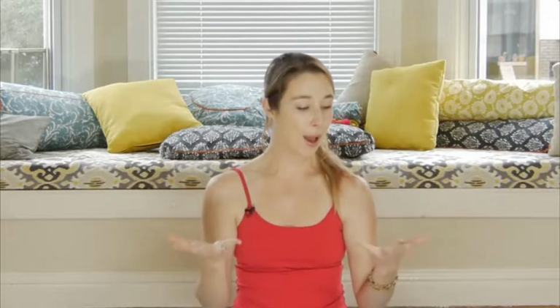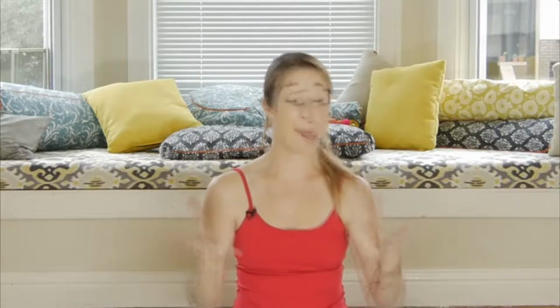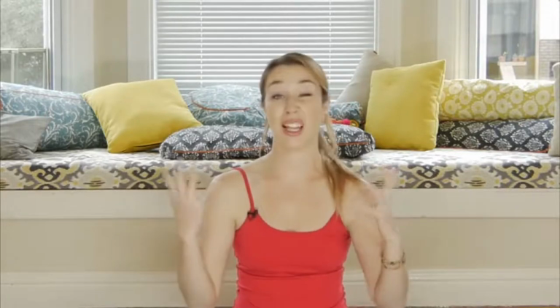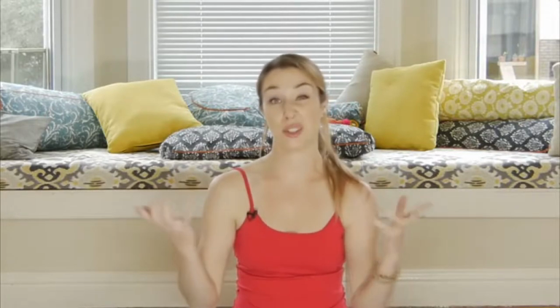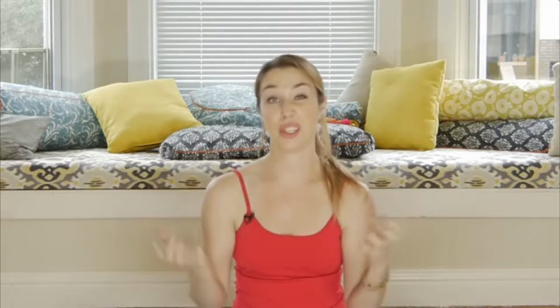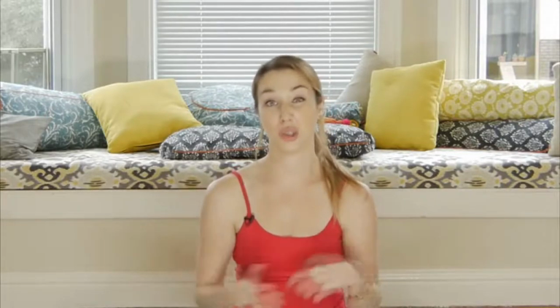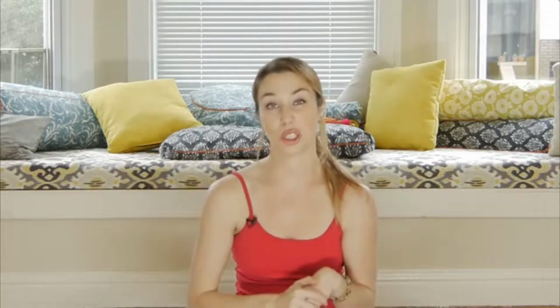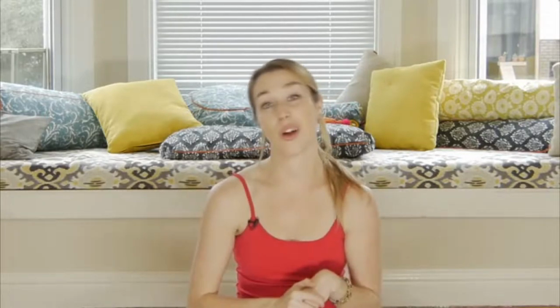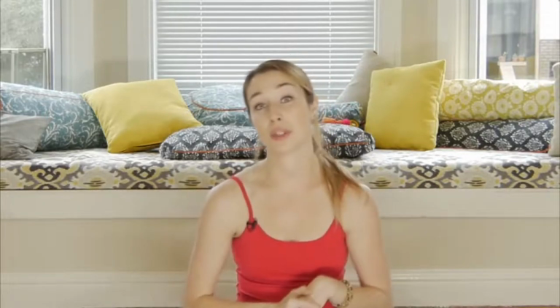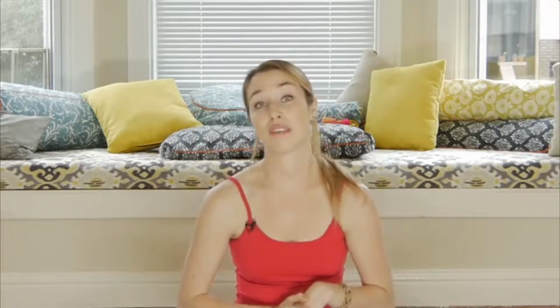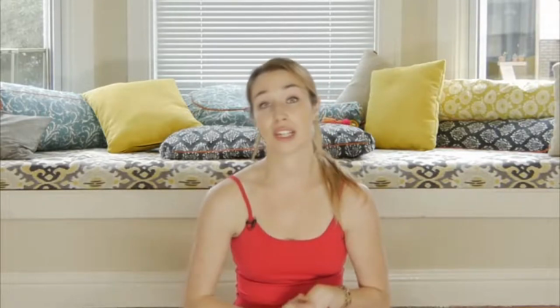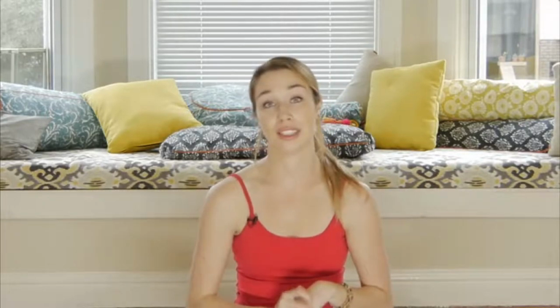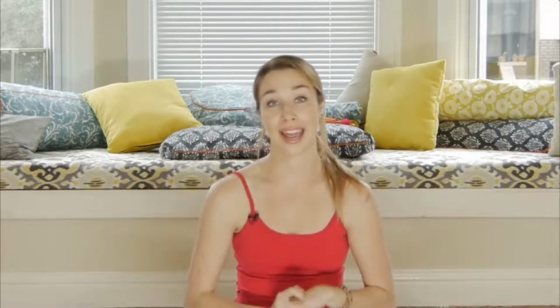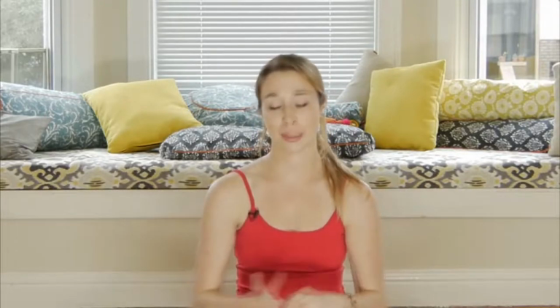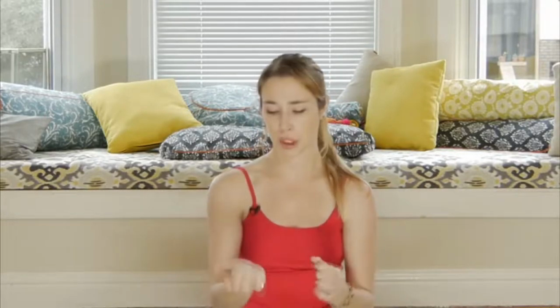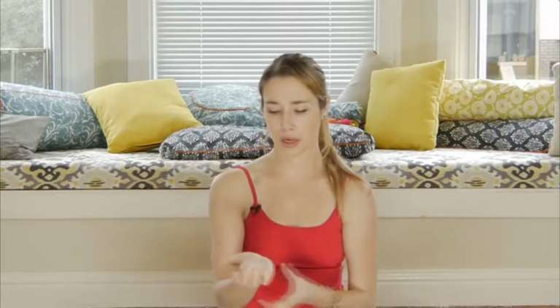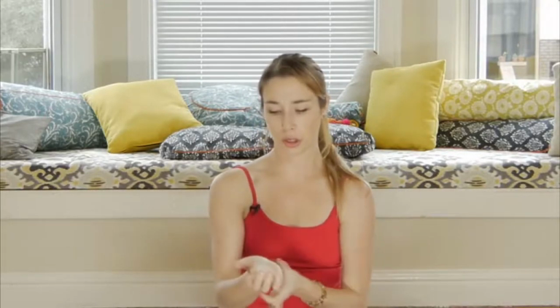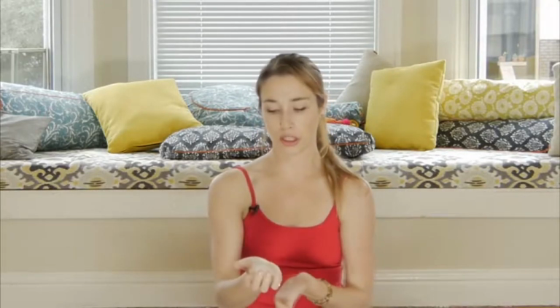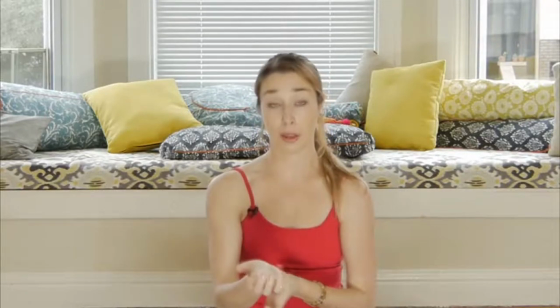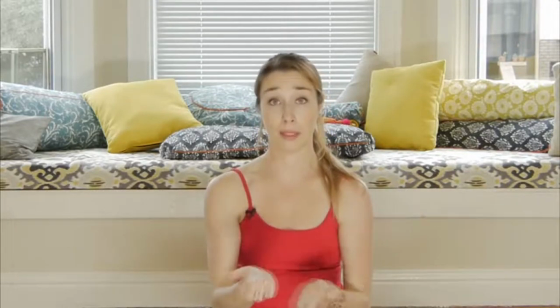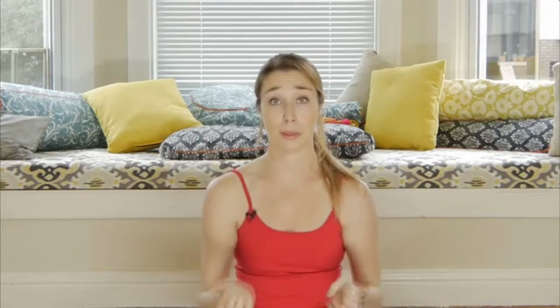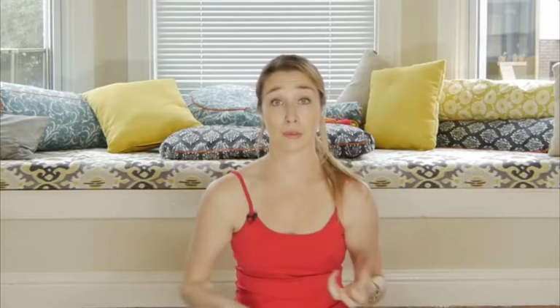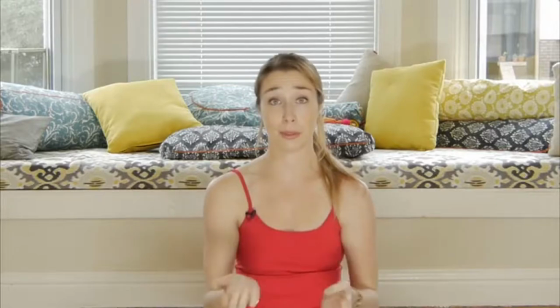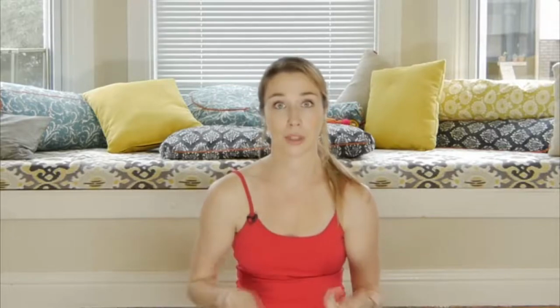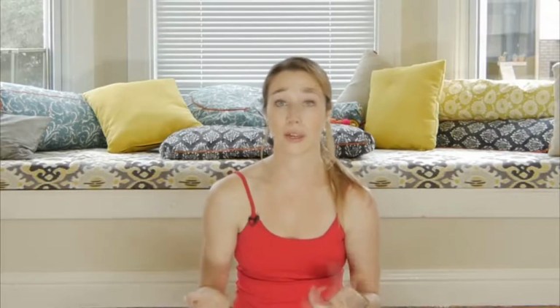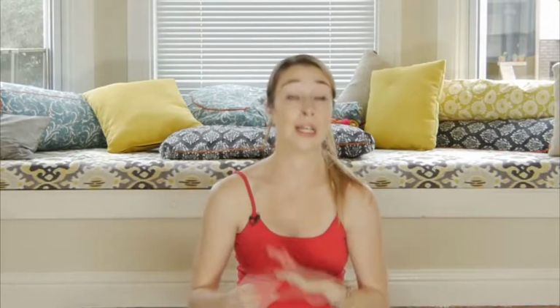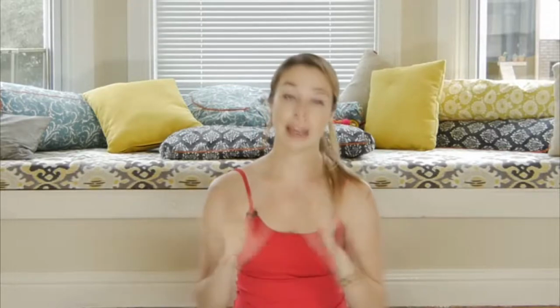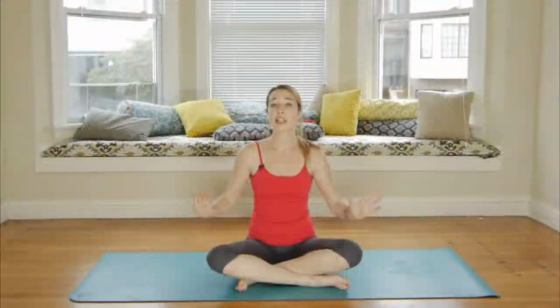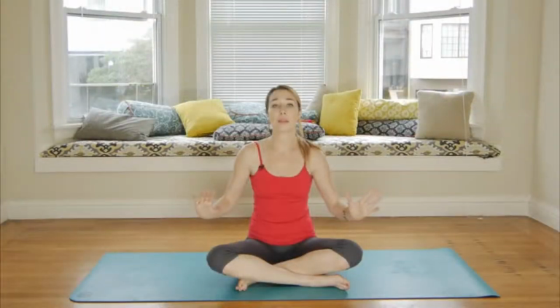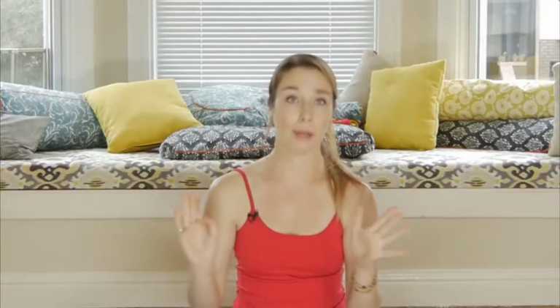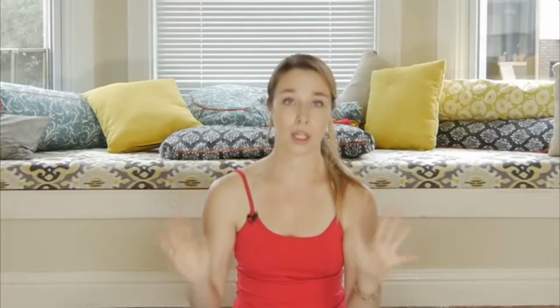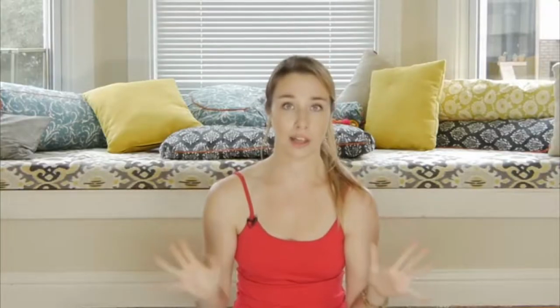I like to do these stretches almost every single day, especially when I started to develop symptoms of carpal tunnel. It helps me a lot.